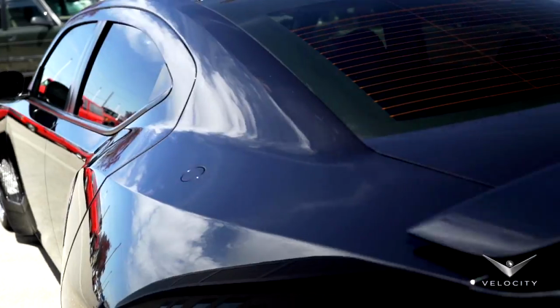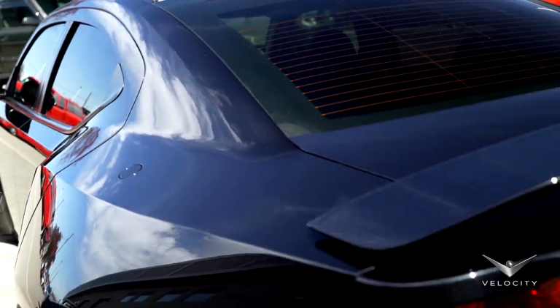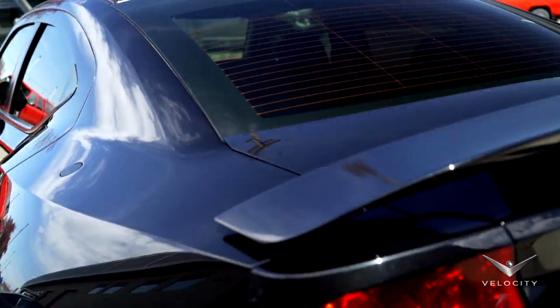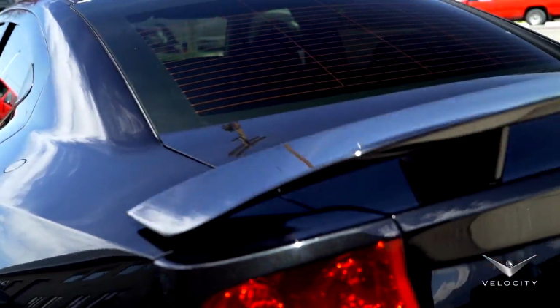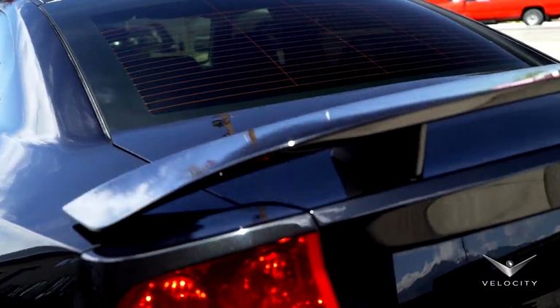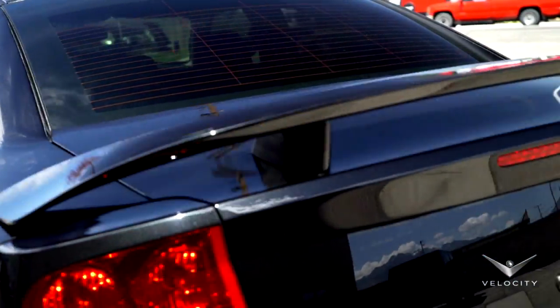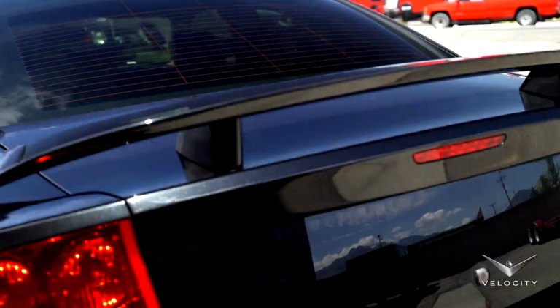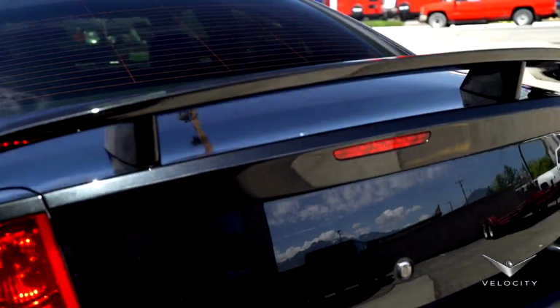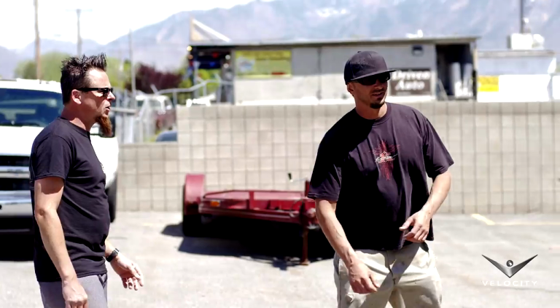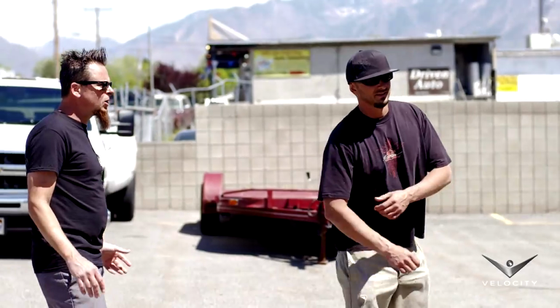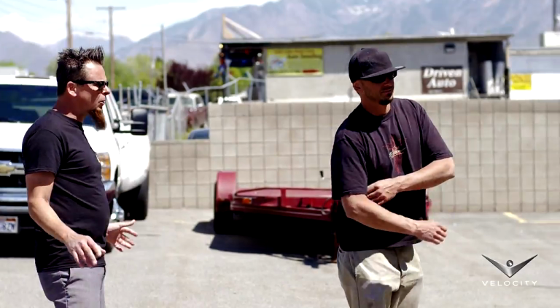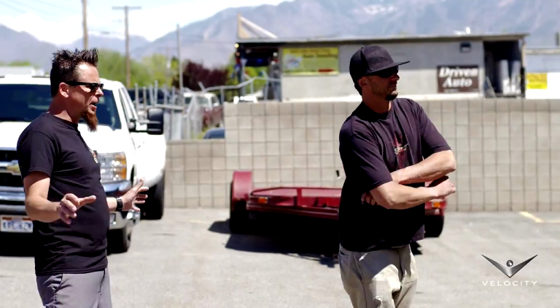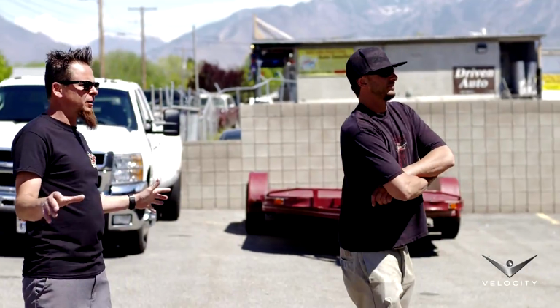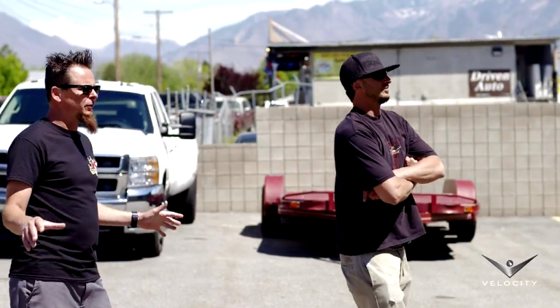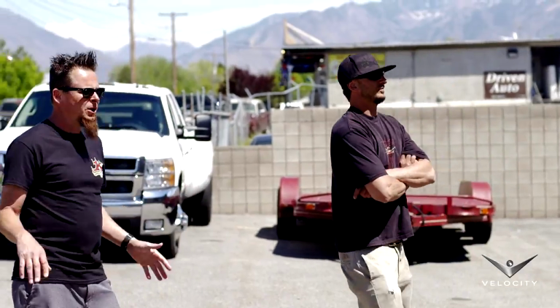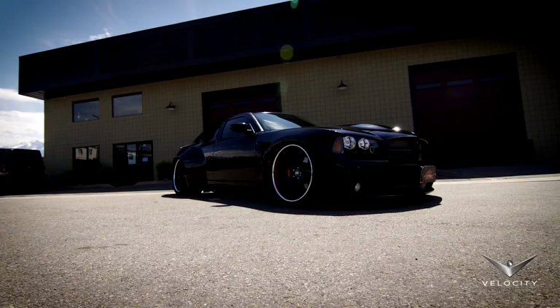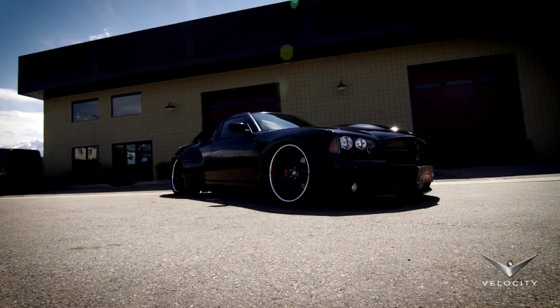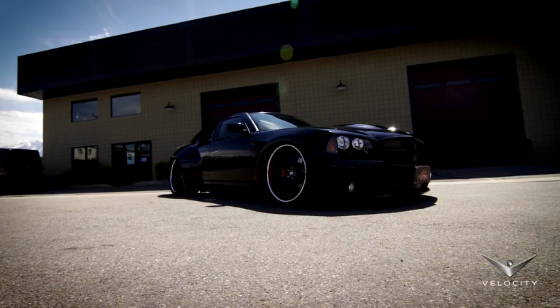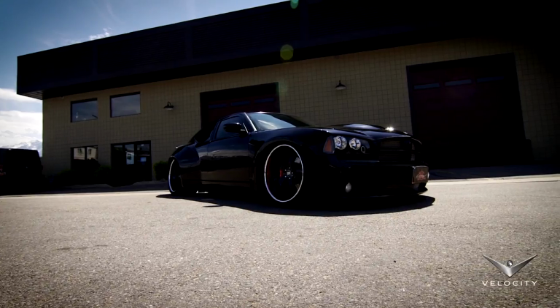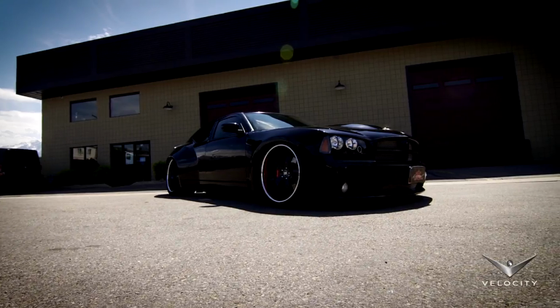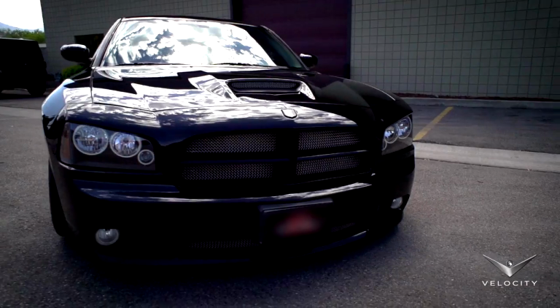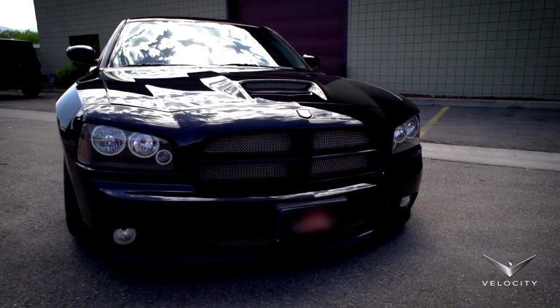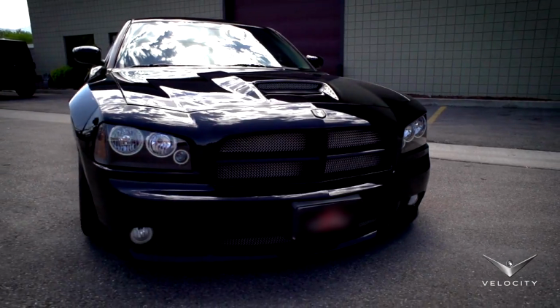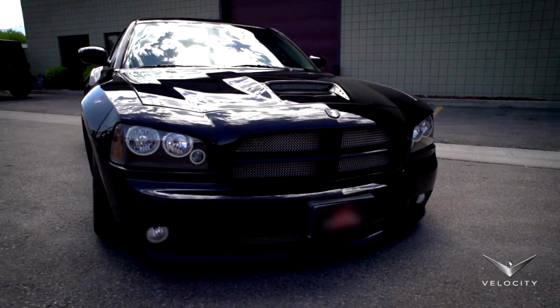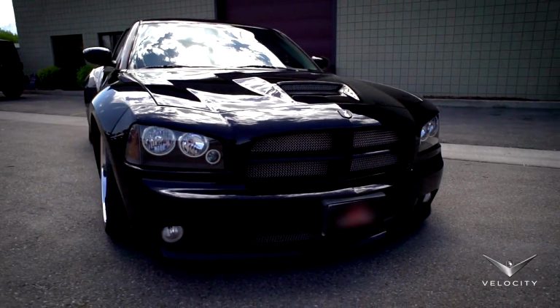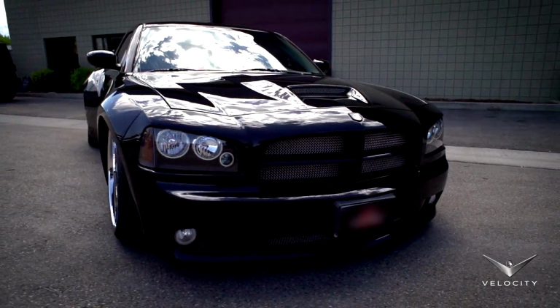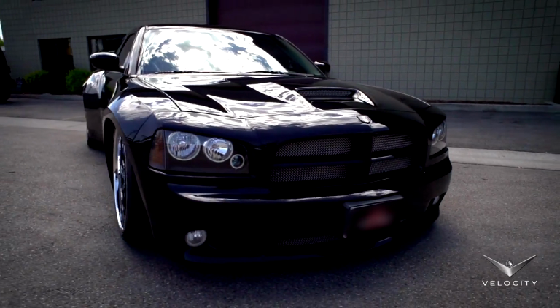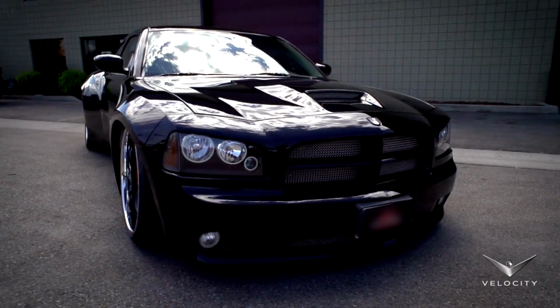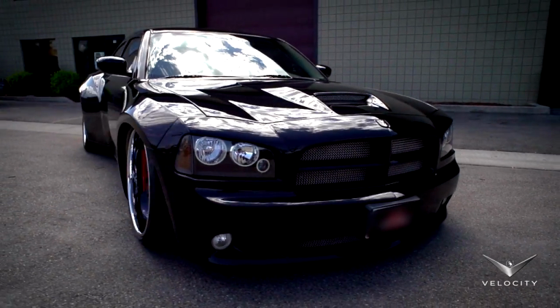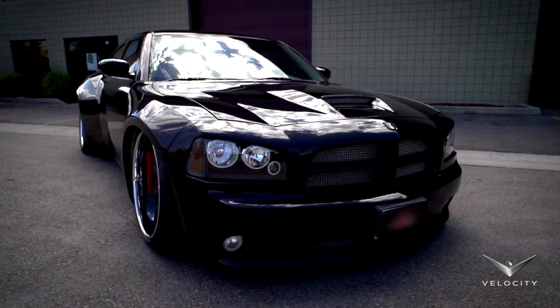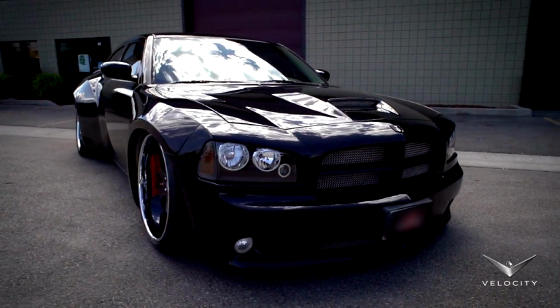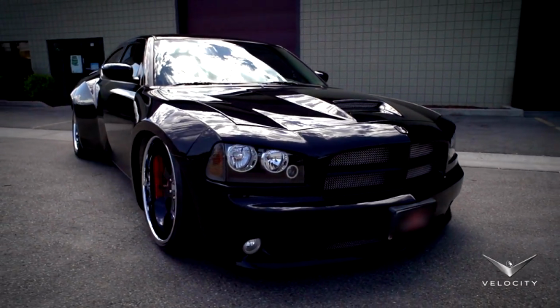I love this thing, it's so aggressive. It's Kelly's 2006 Charger, wide body.